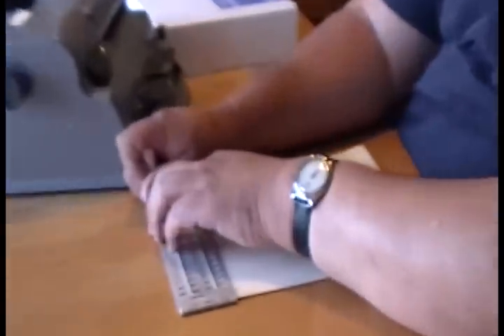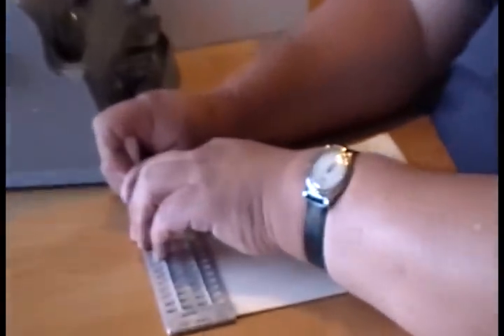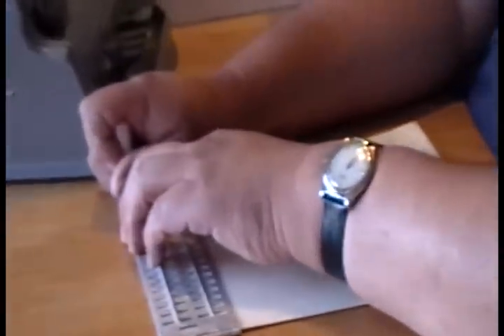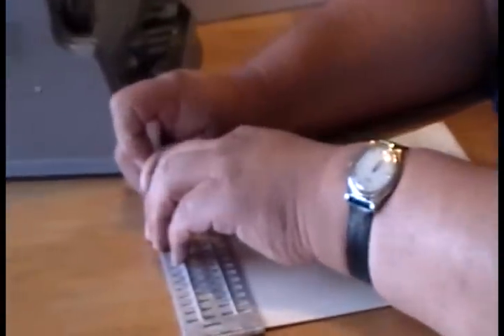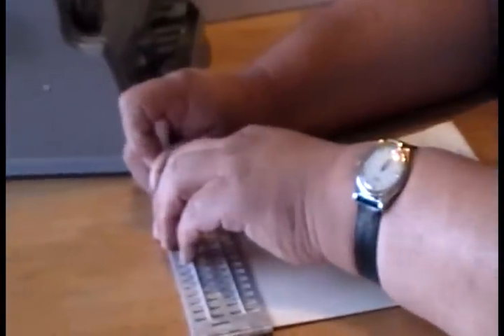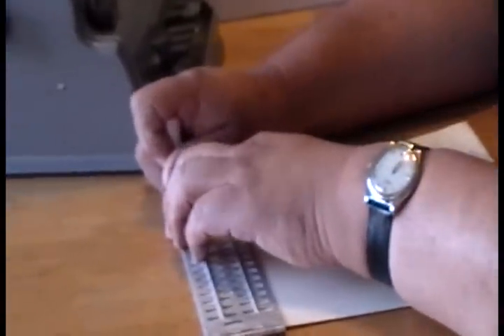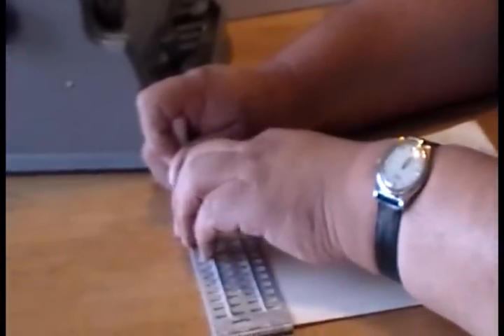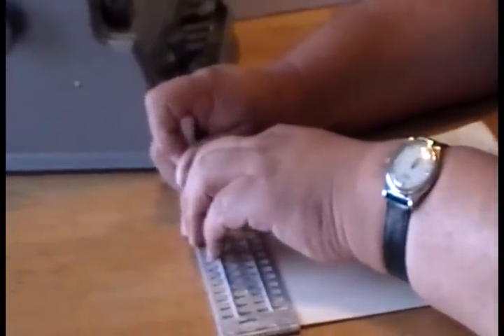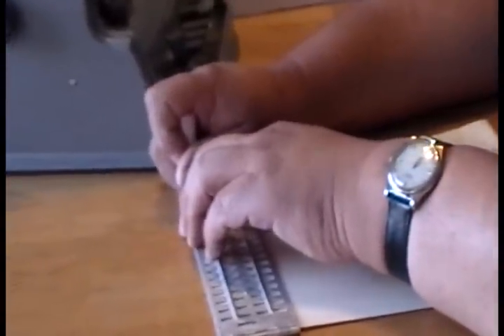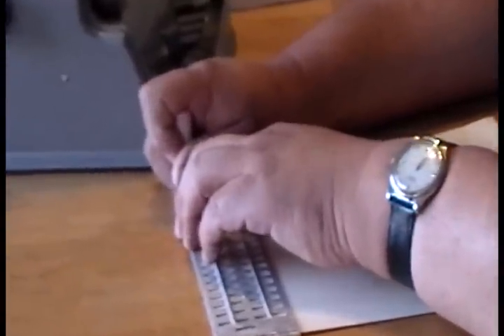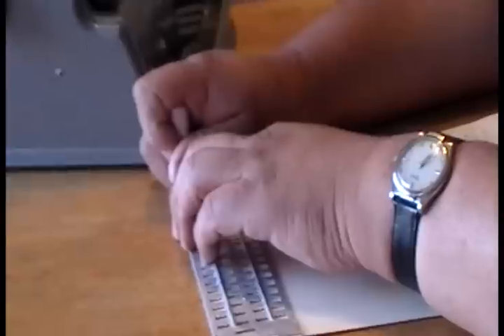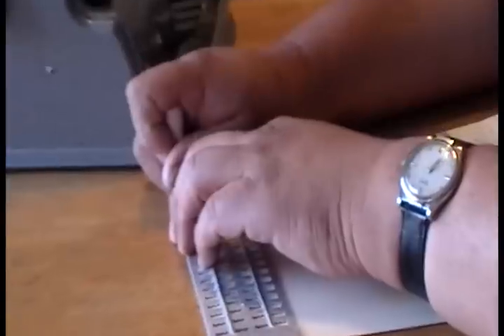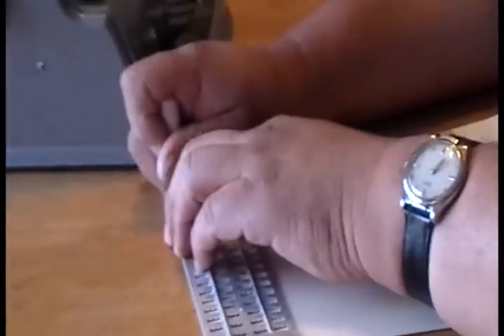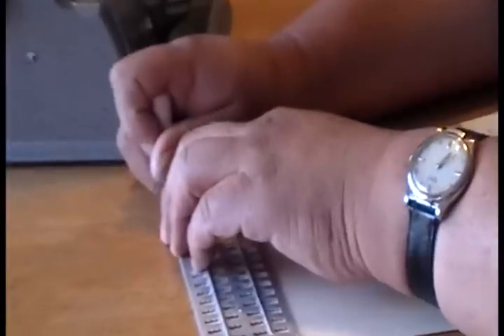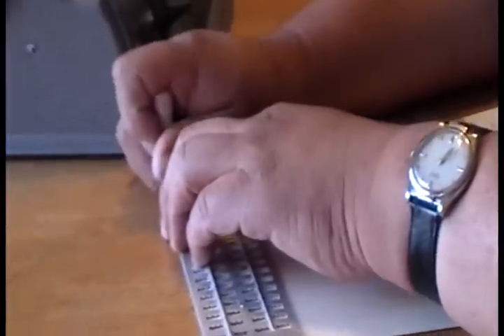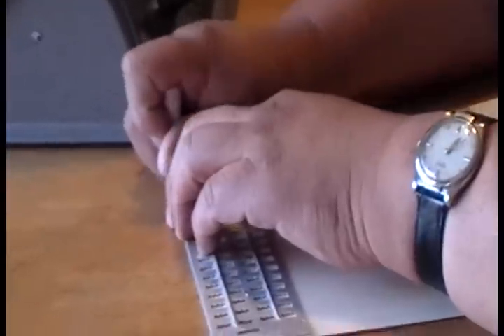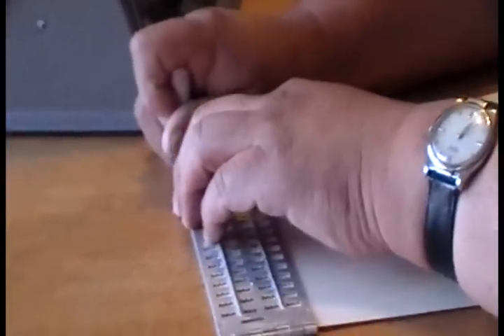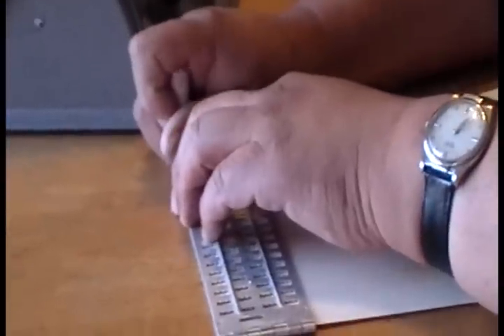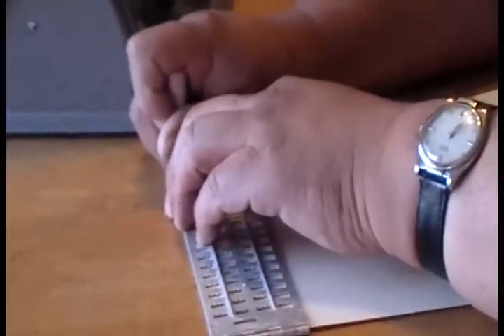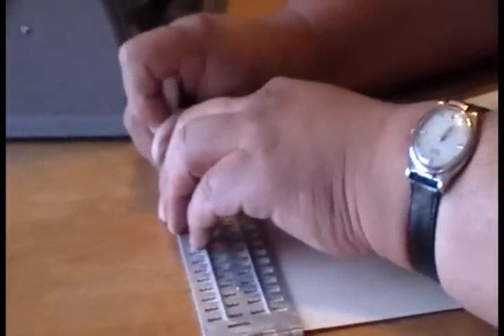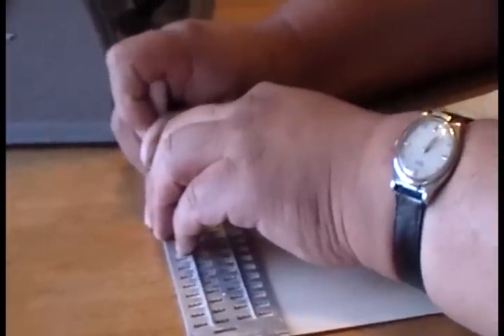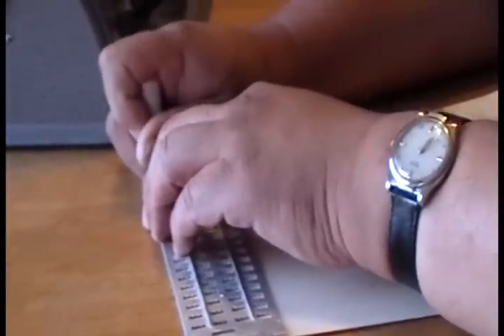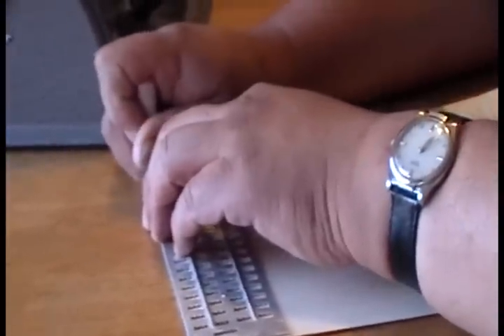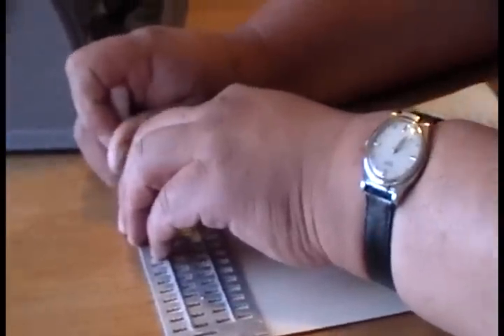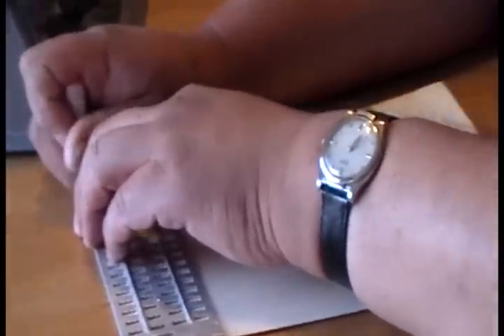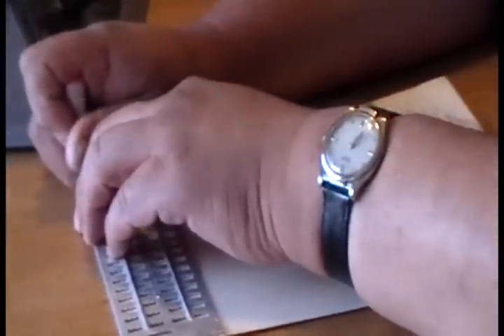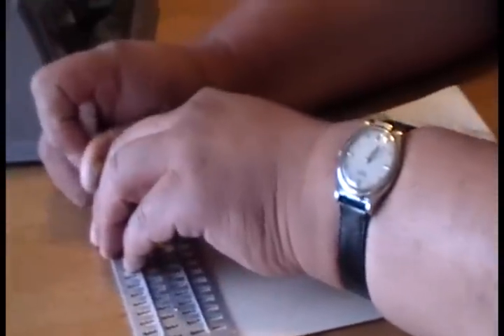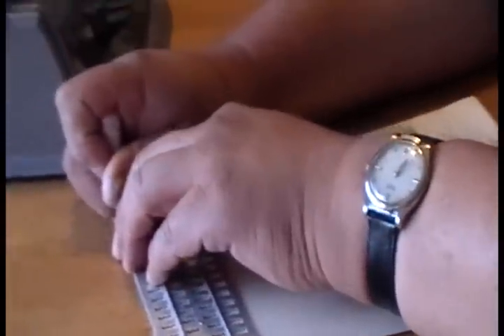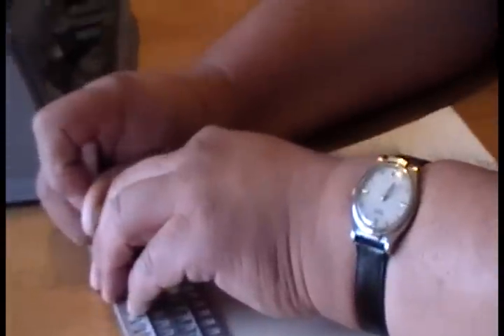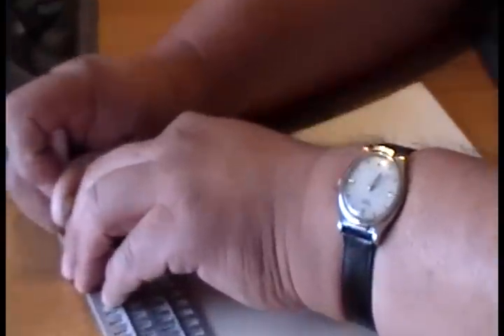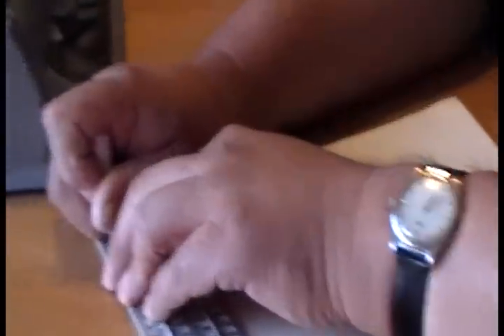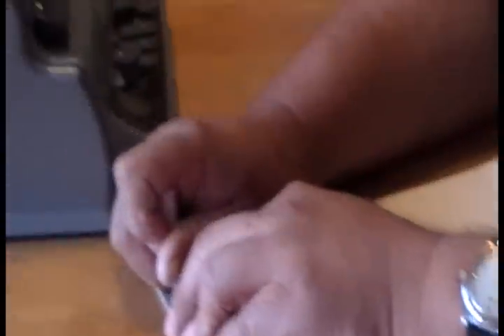I have to write from right to left instead of left to right. So I'm going to put in my name and we'll see how it comes out.